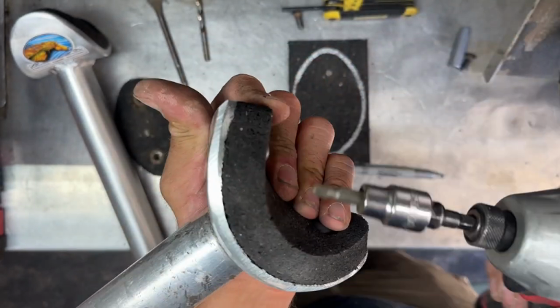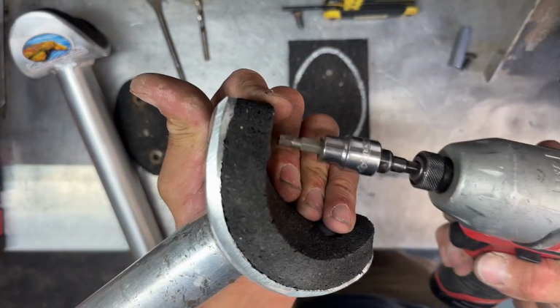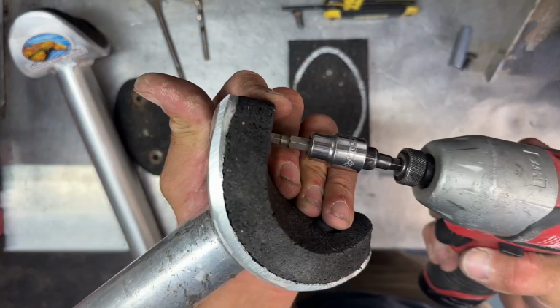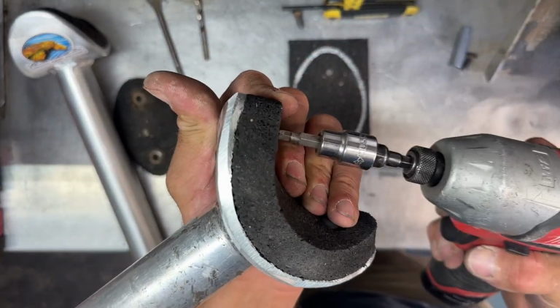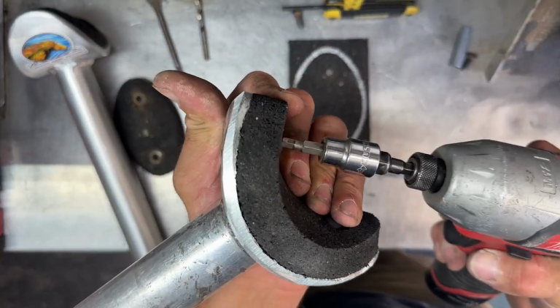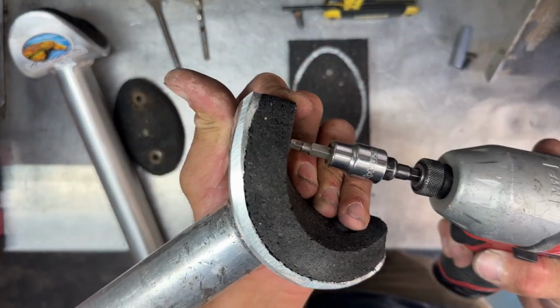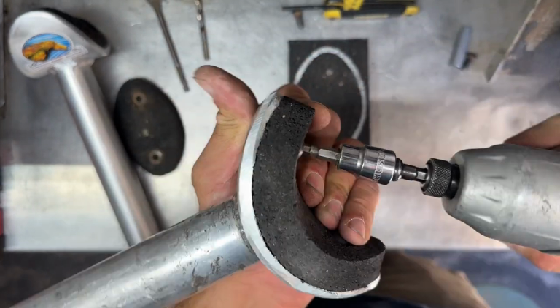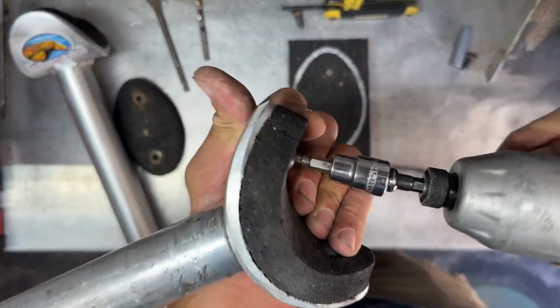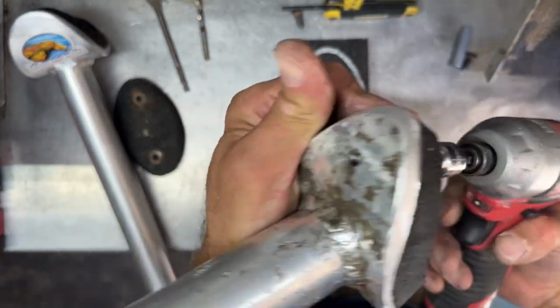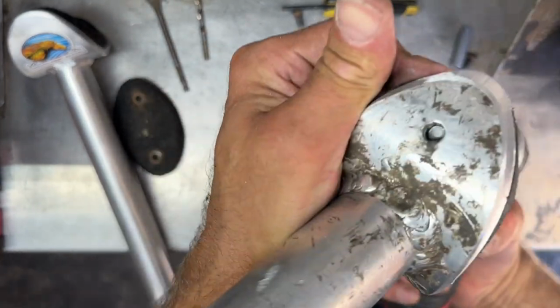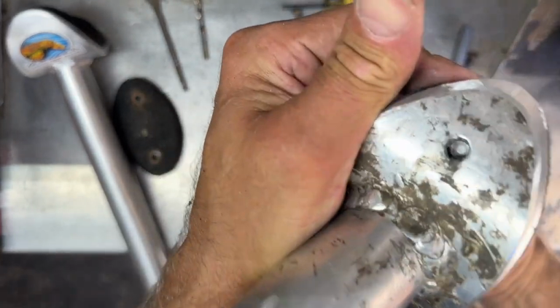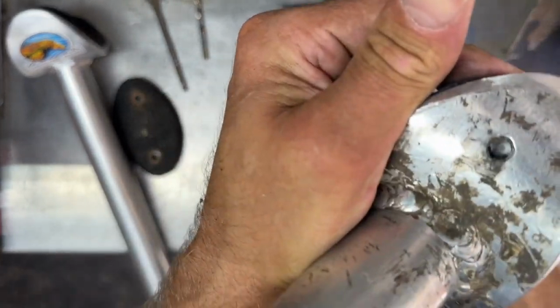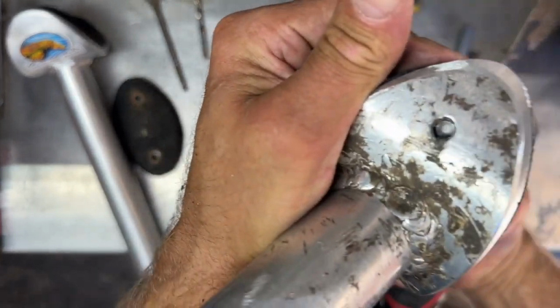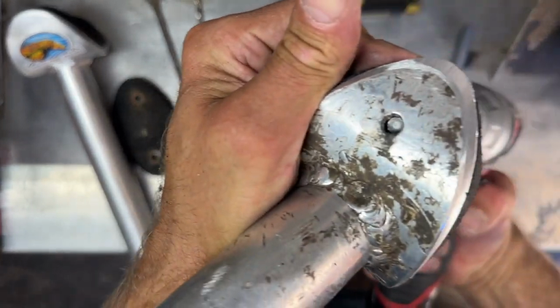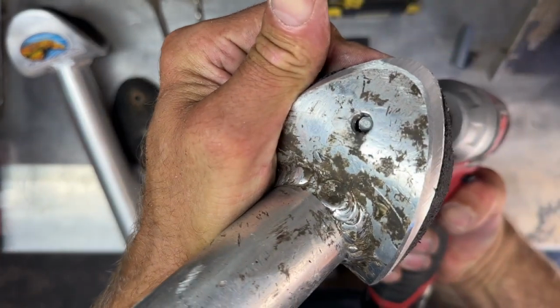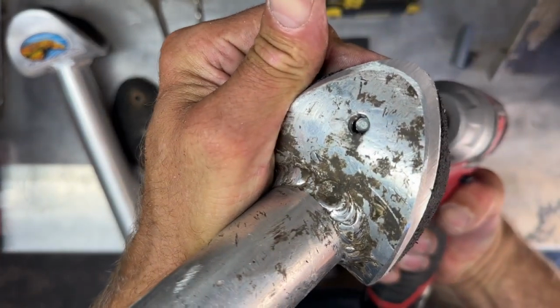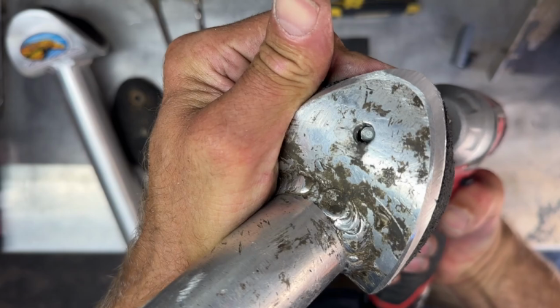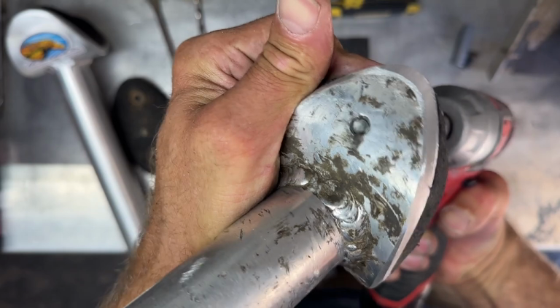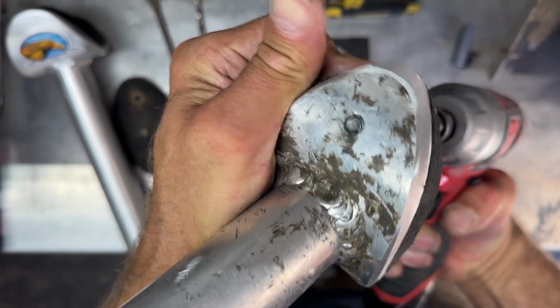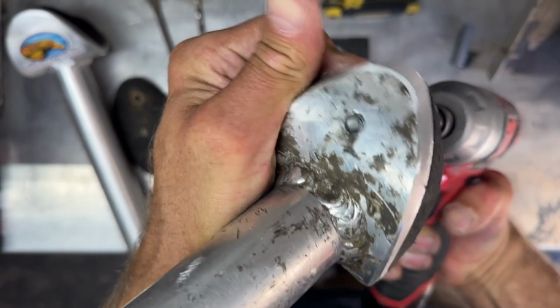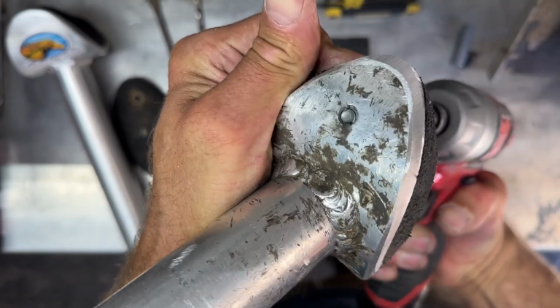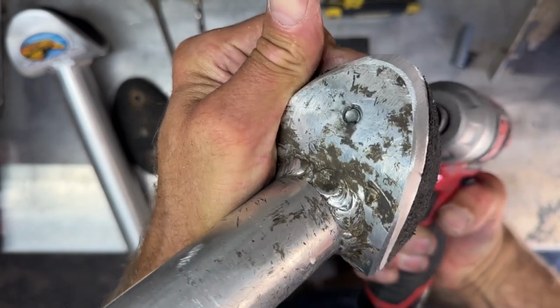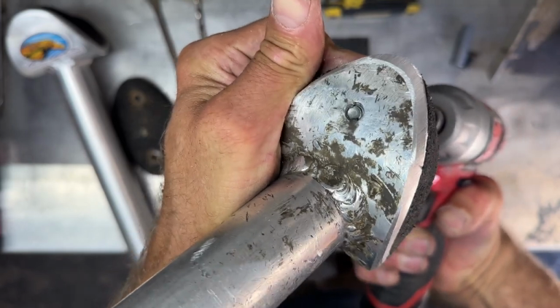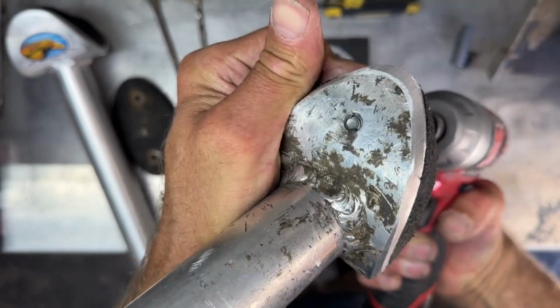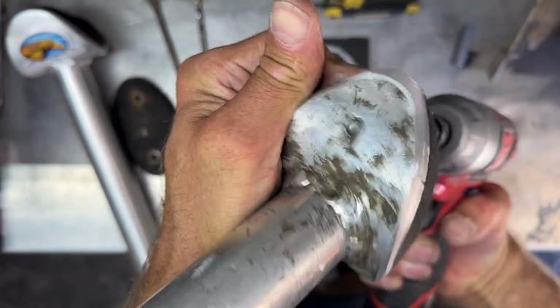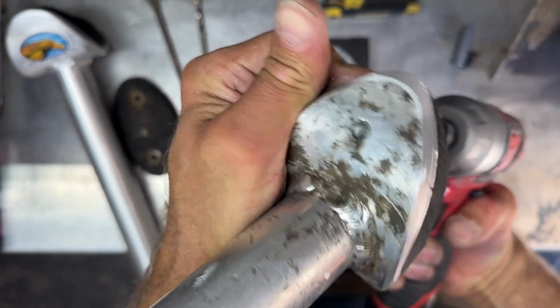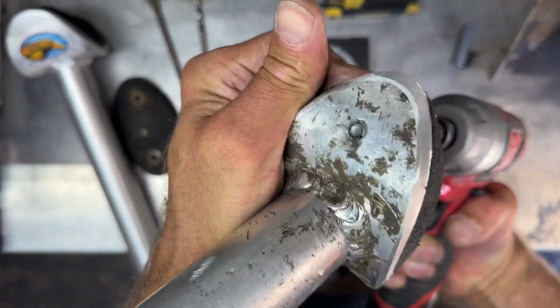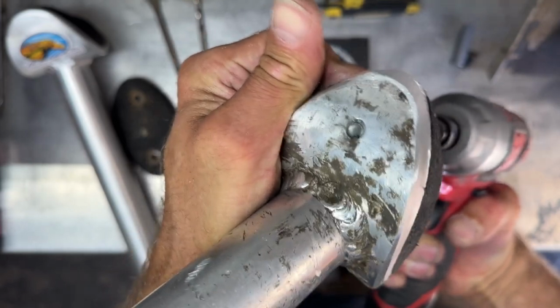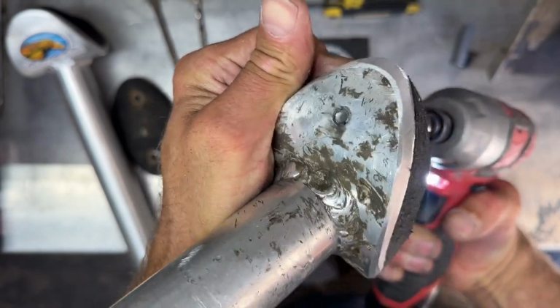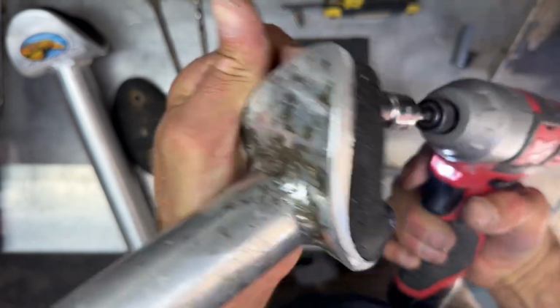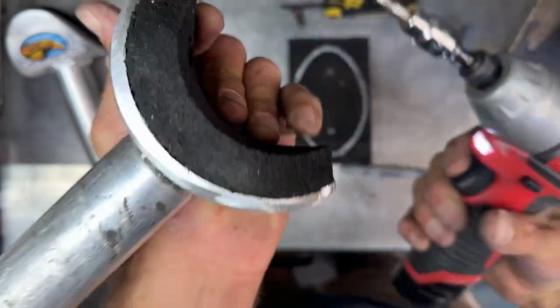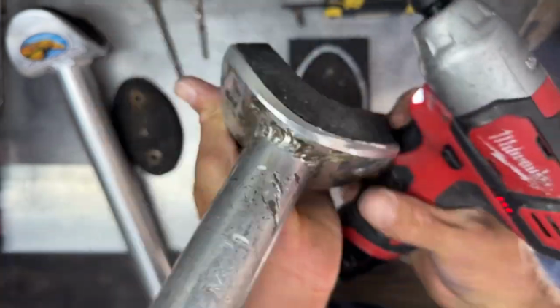Once you've done that, using the impact driver it is very simple to screw them in.